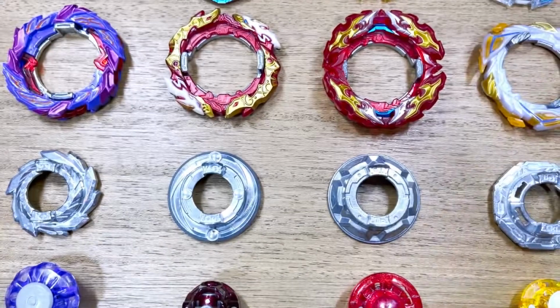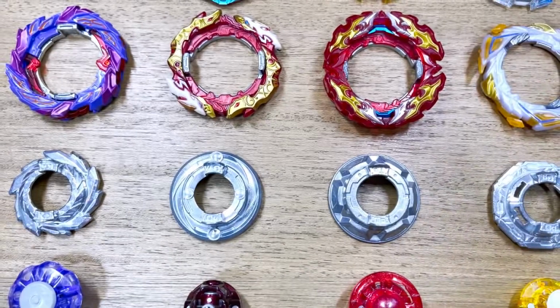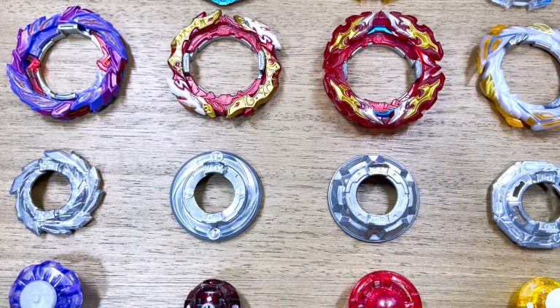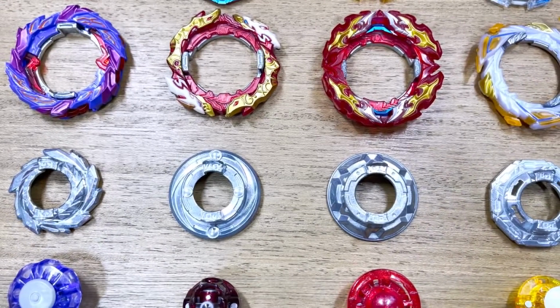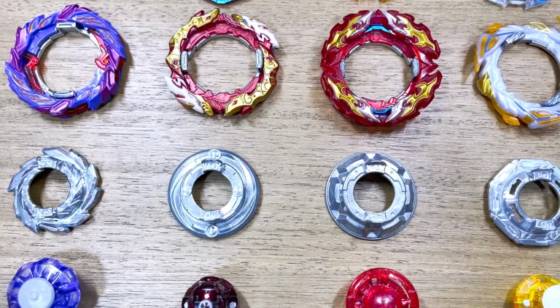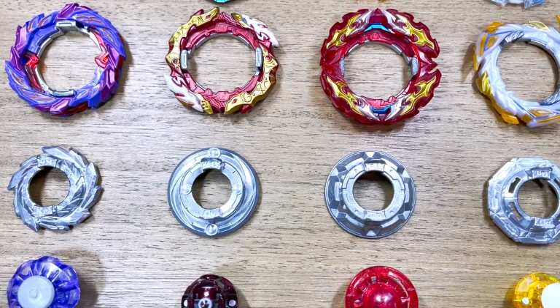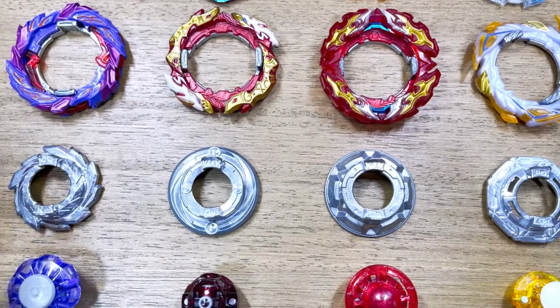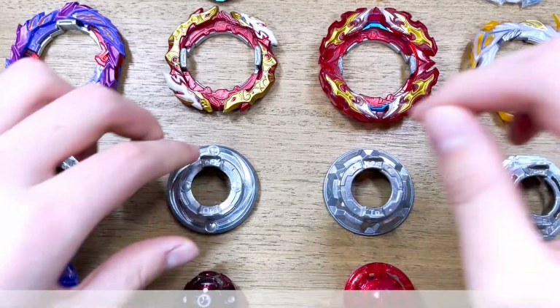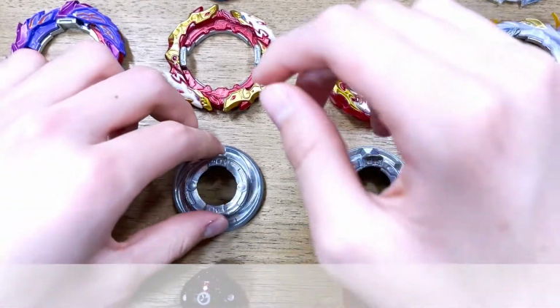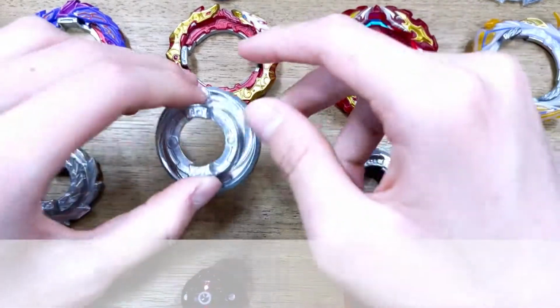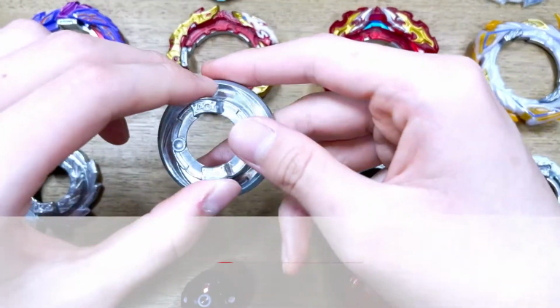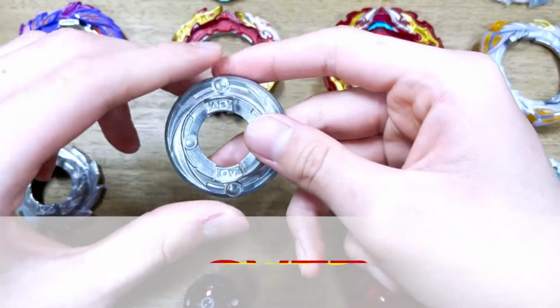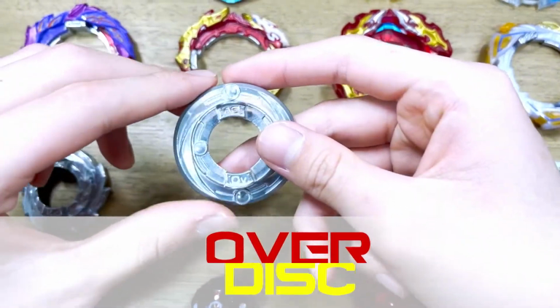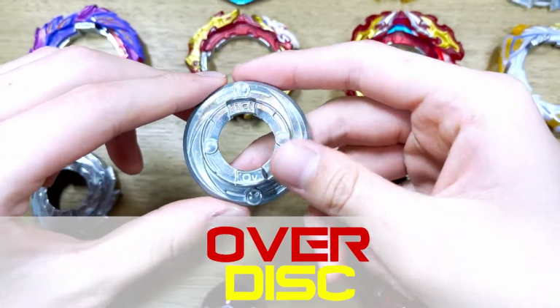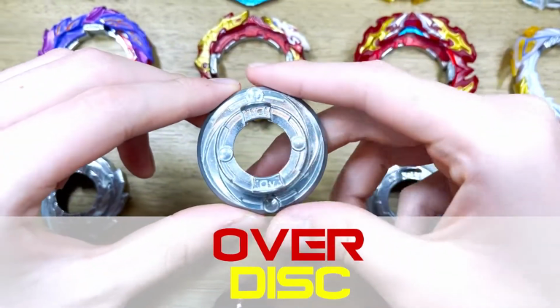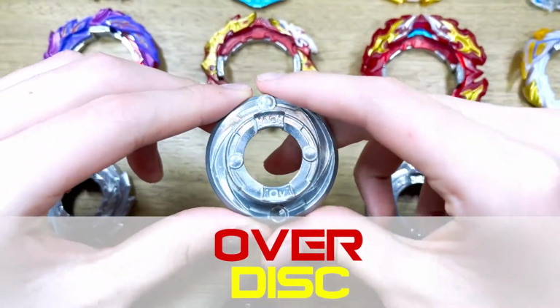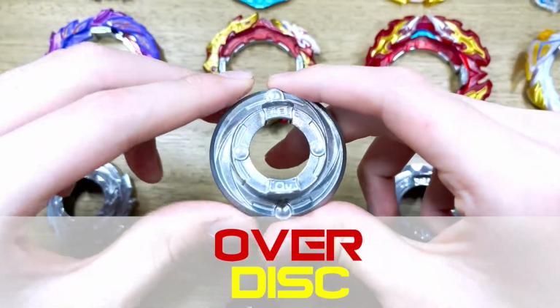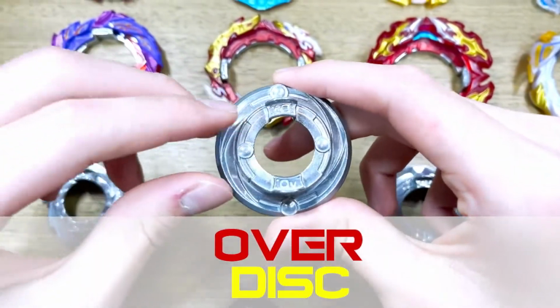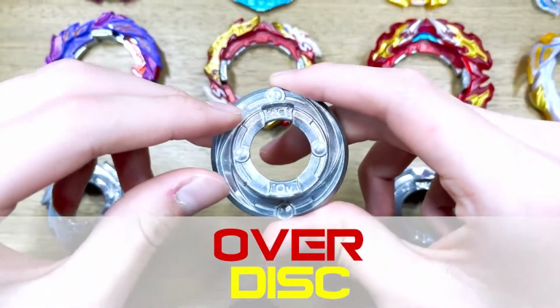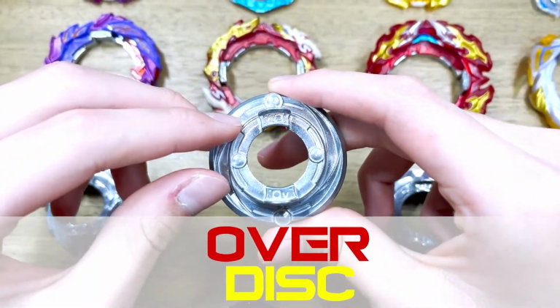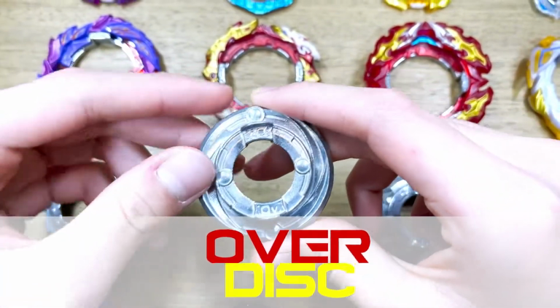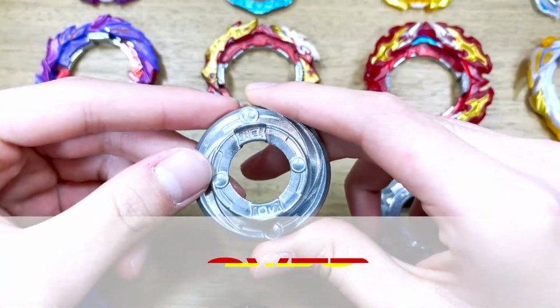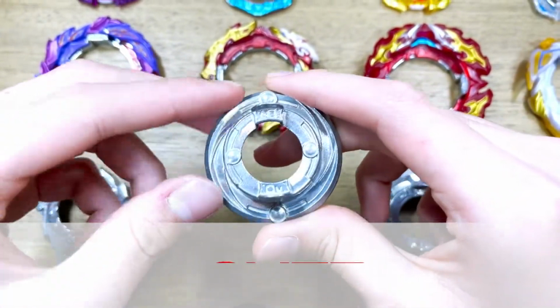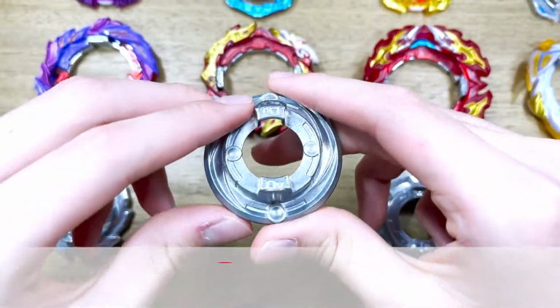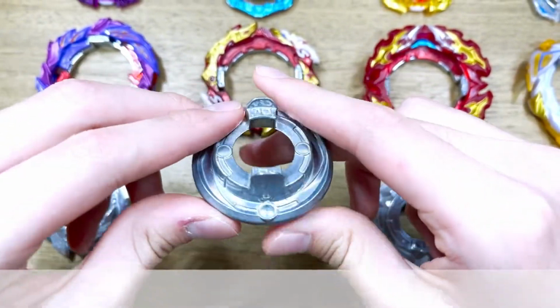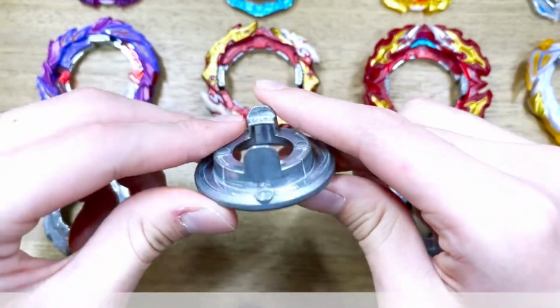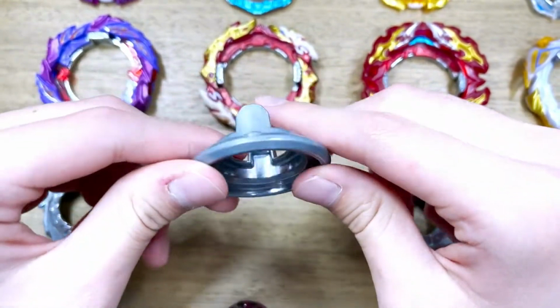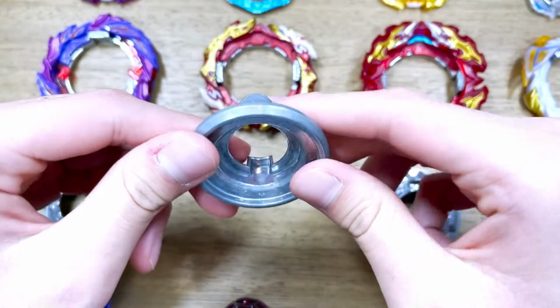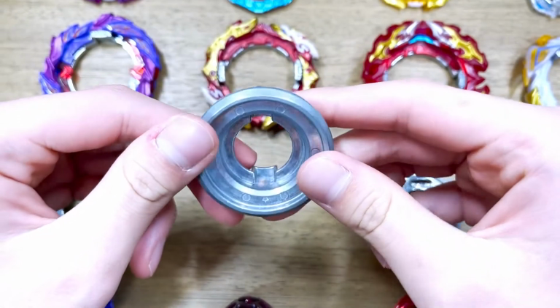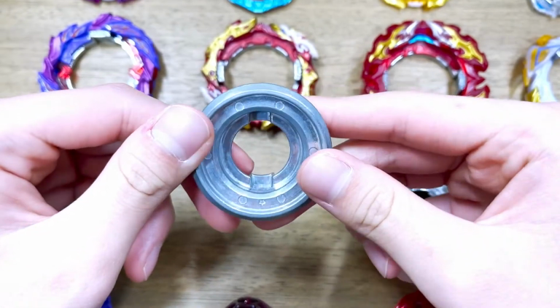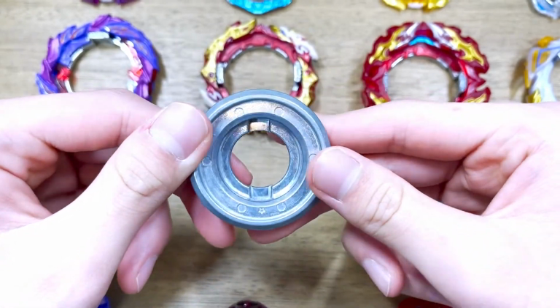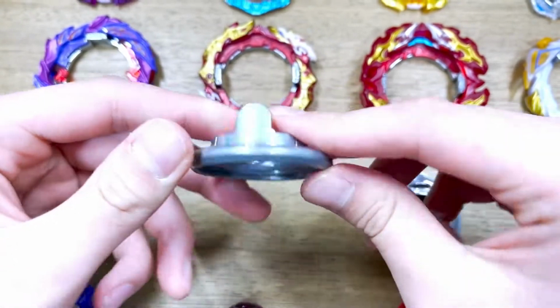Moving on to Astral Spriggan, we are going to be using its disc which is Over. We're going to be using this disc because it is very balanced and heavy and it gives more weight to the whole bay.